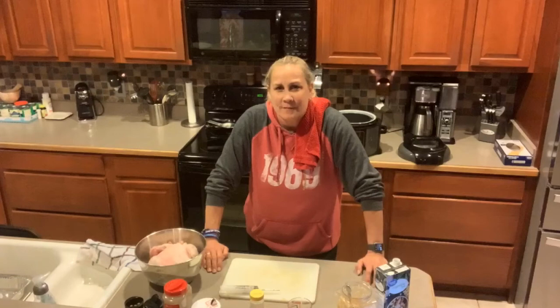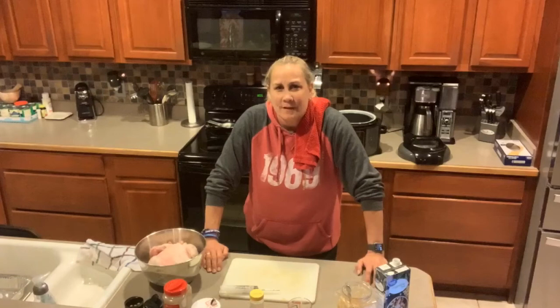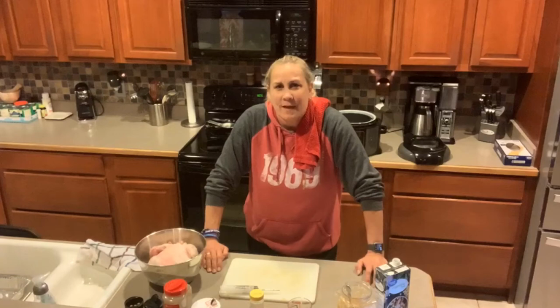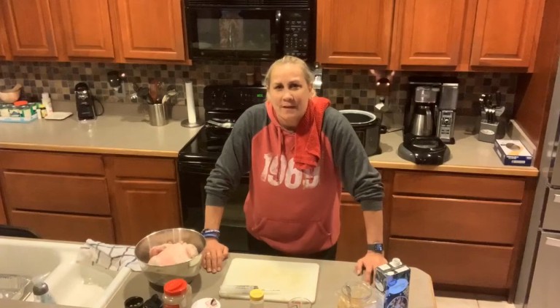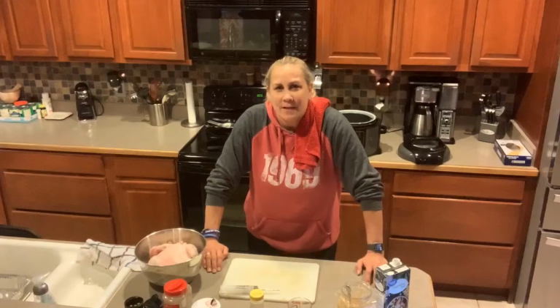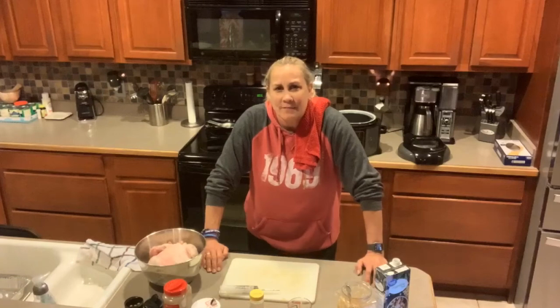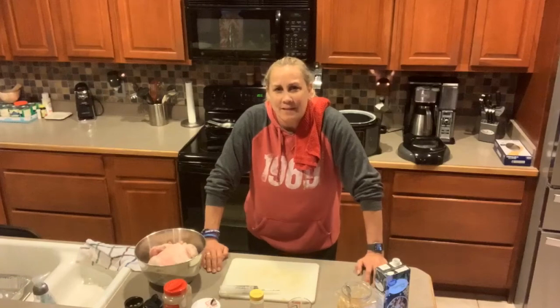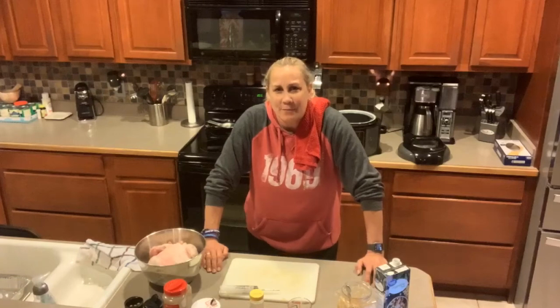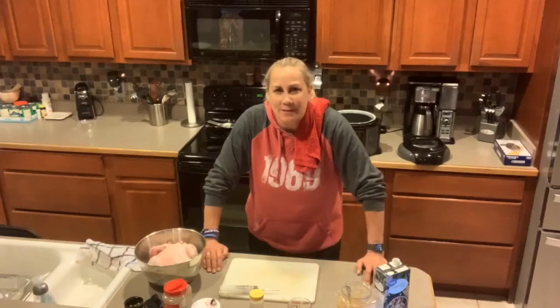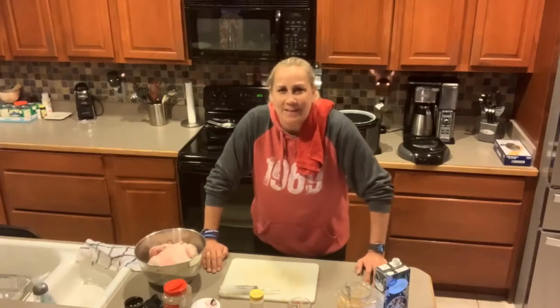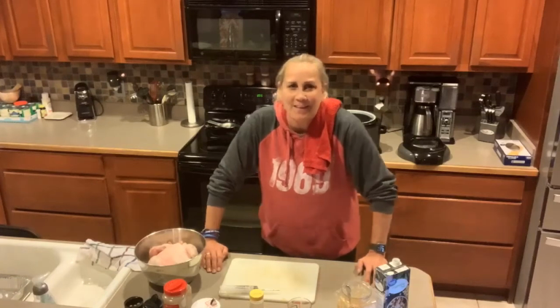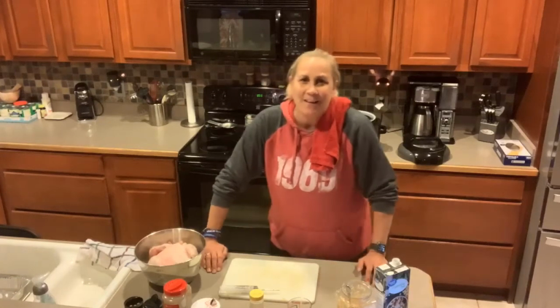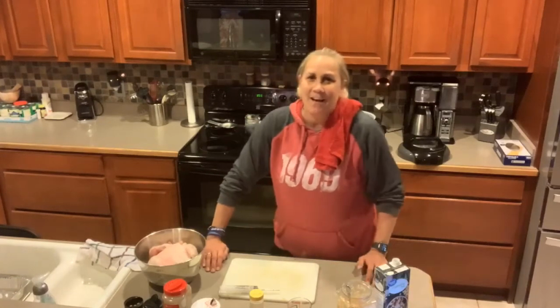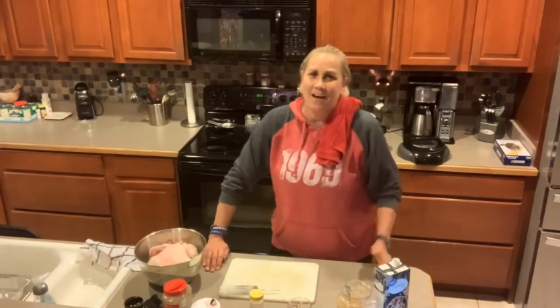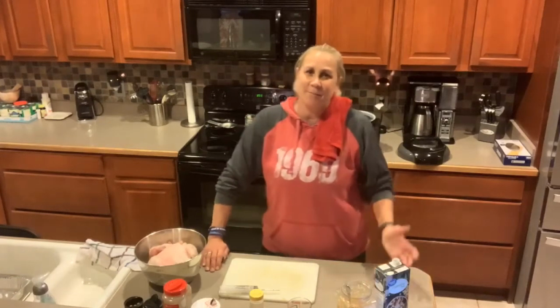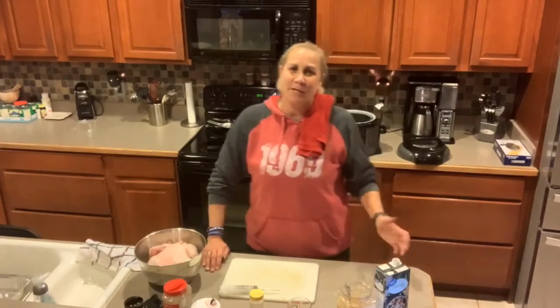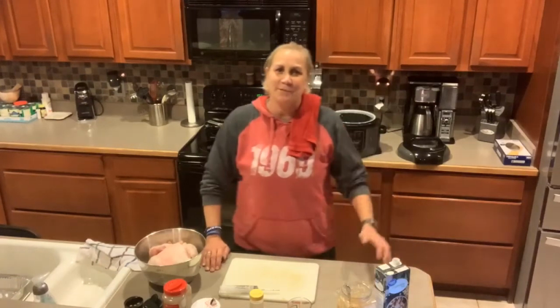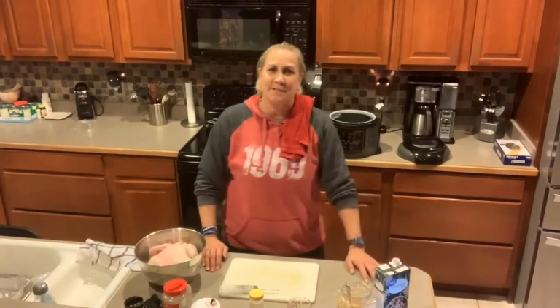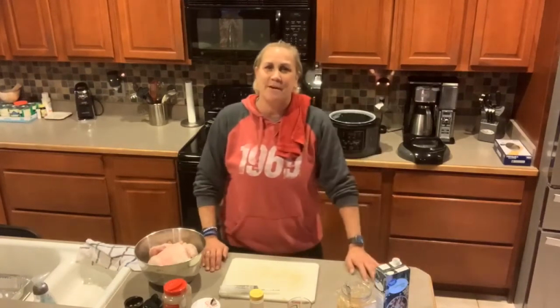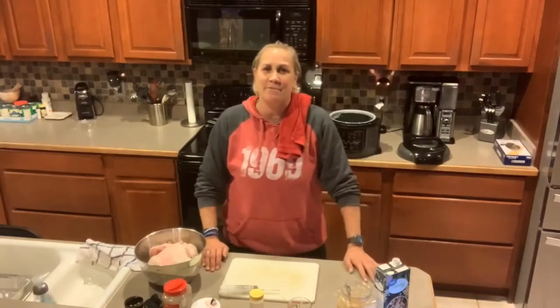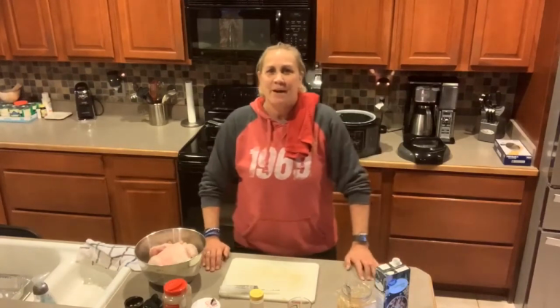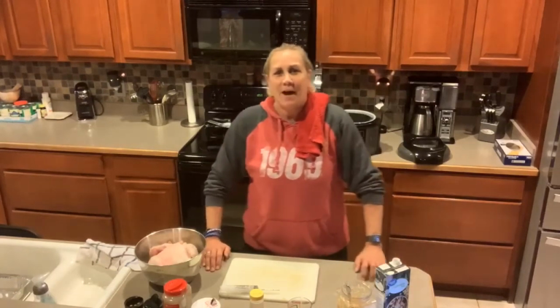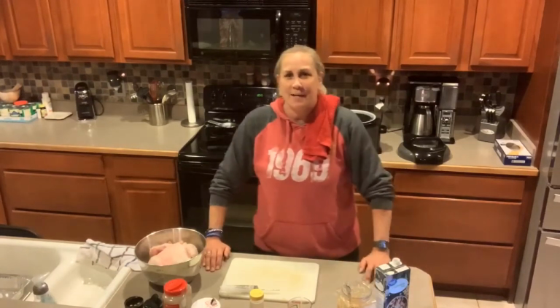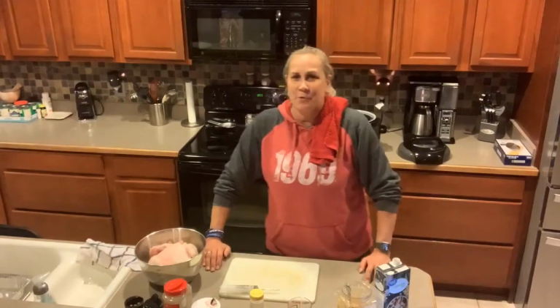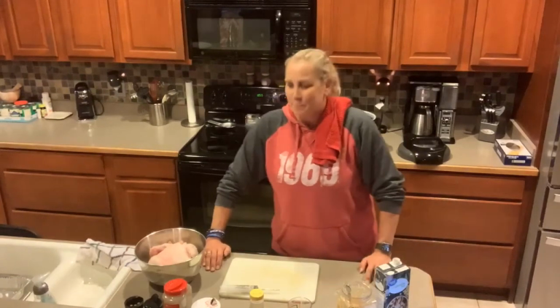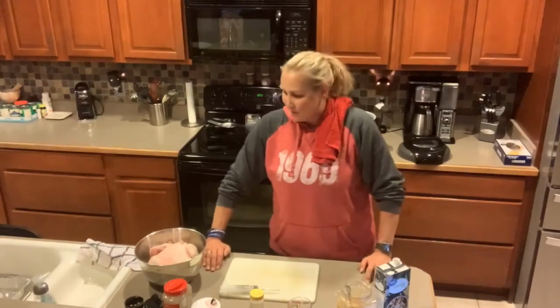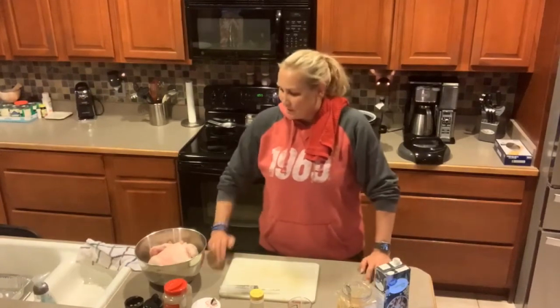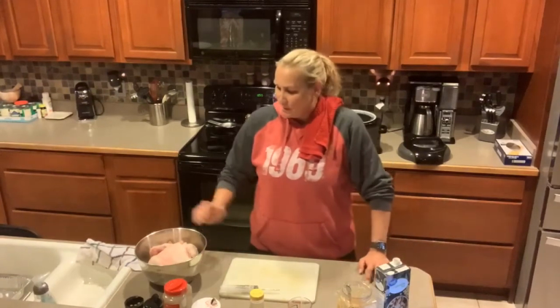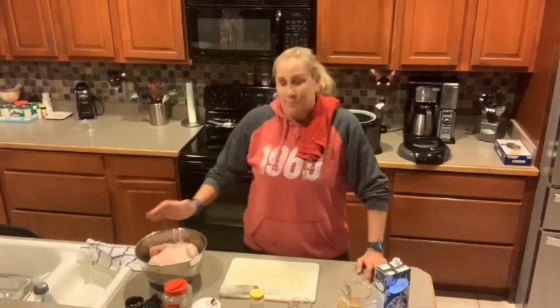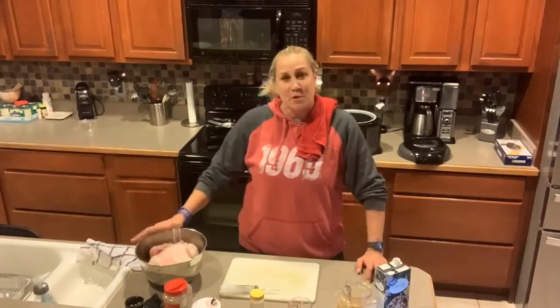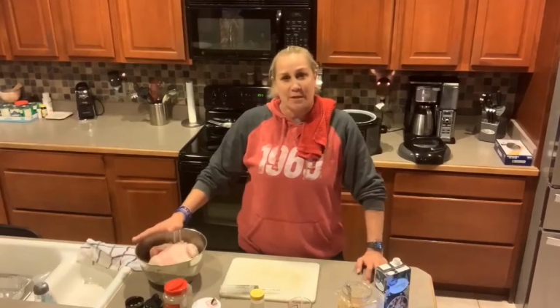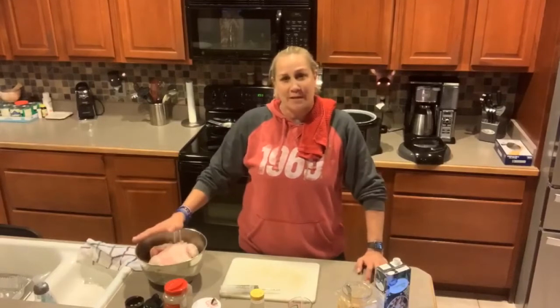Good evening everyone. I'm your host Steph. I am going to be cooking up some chicken today.